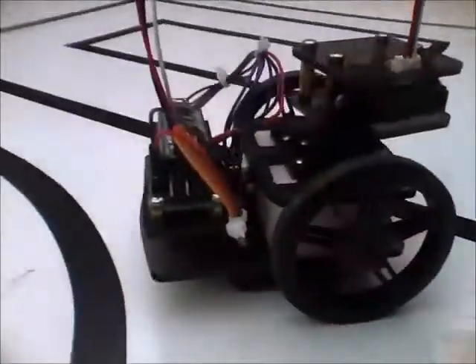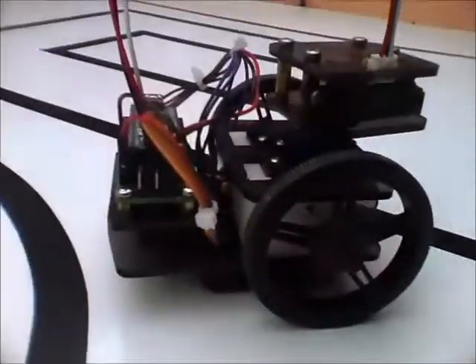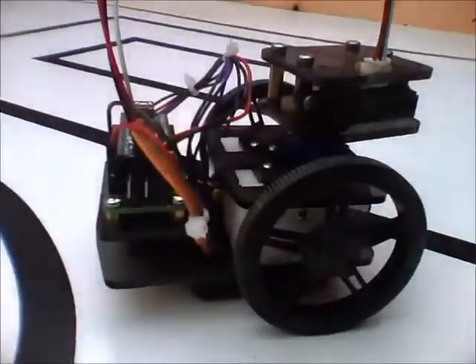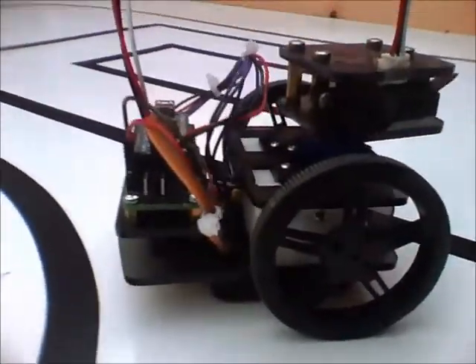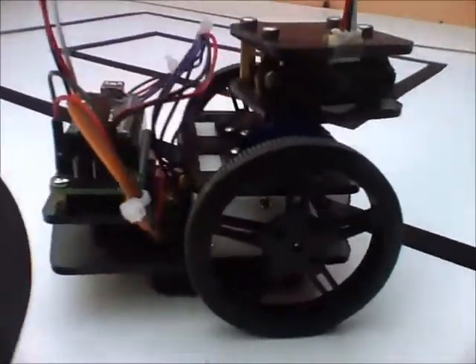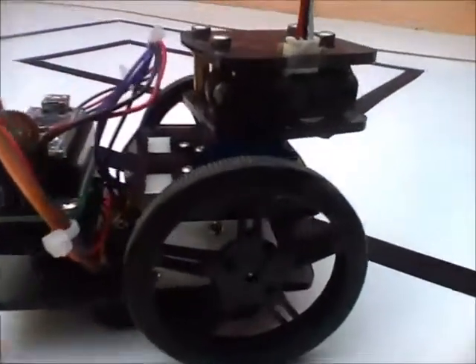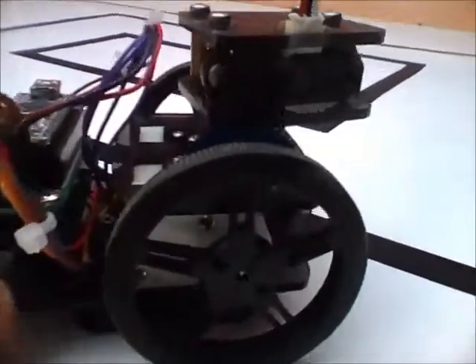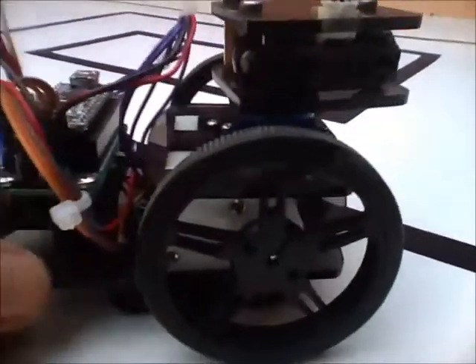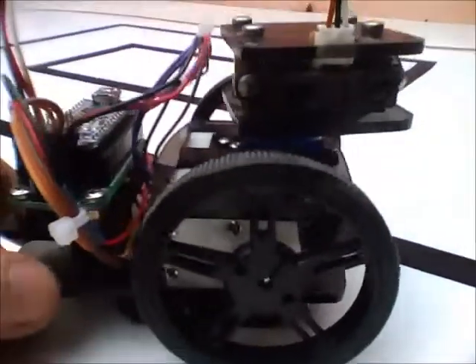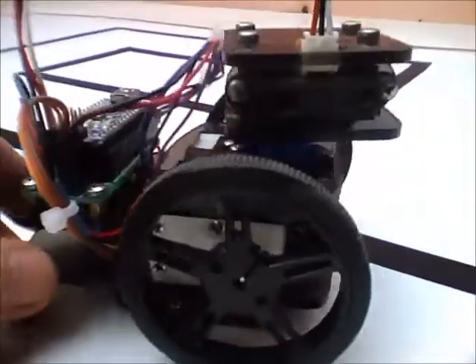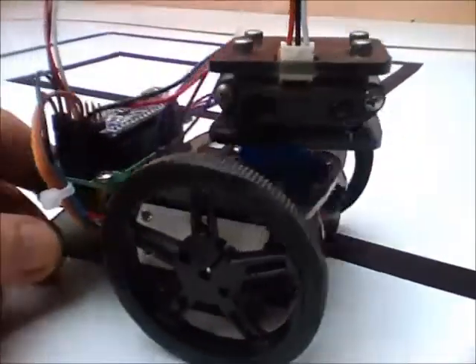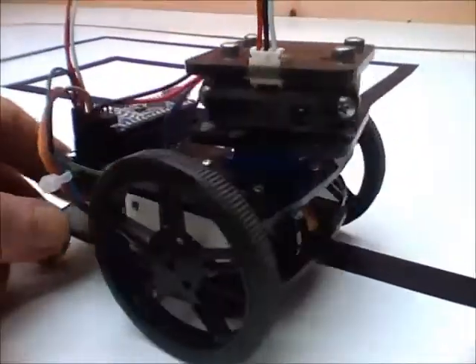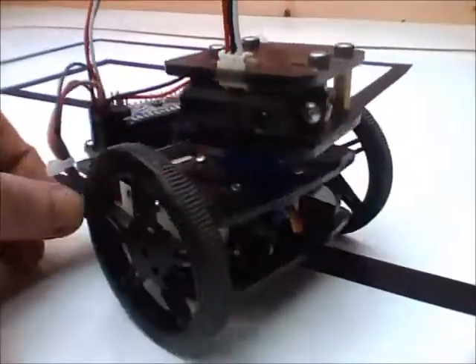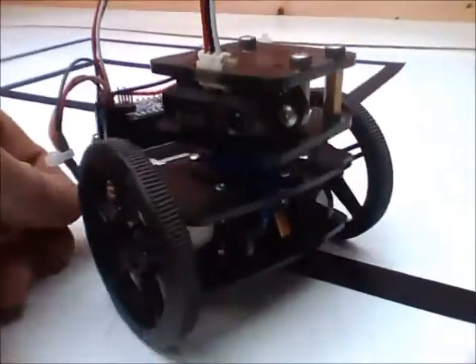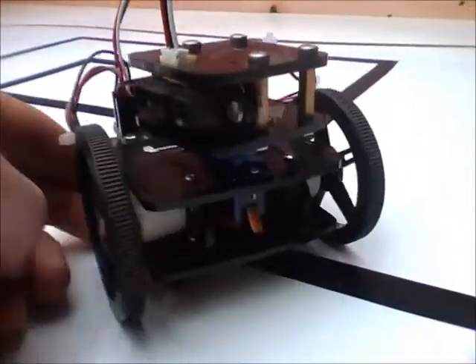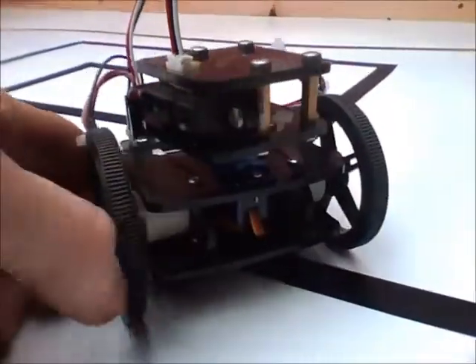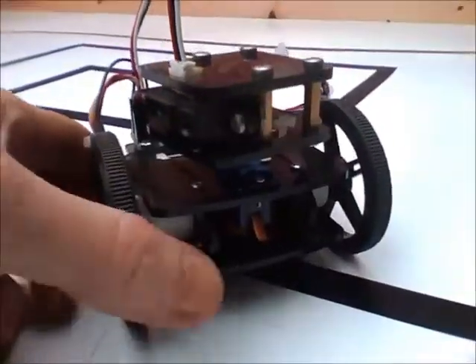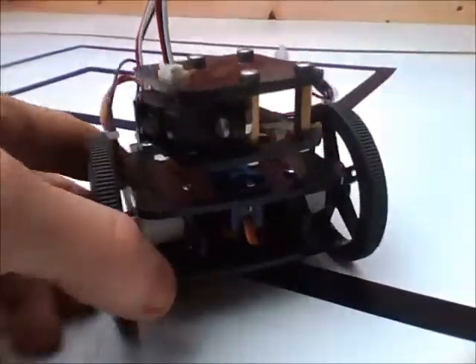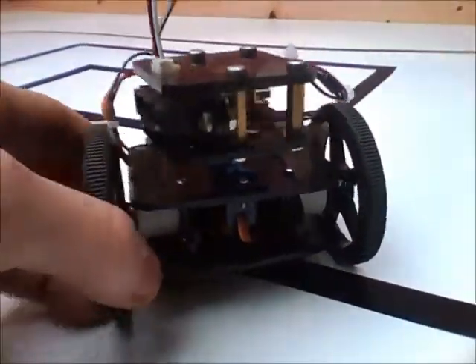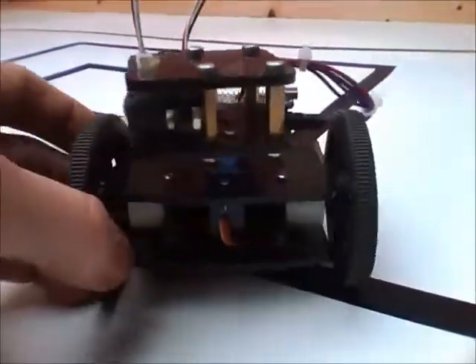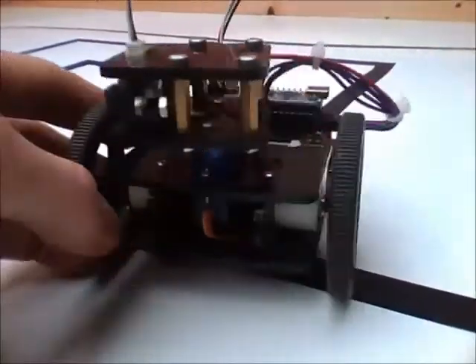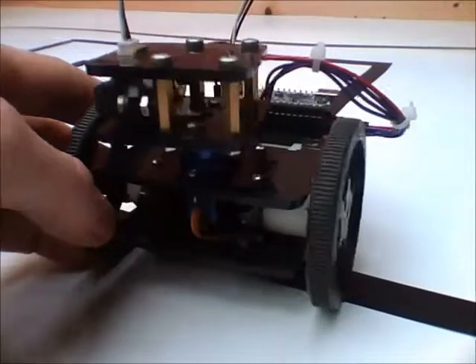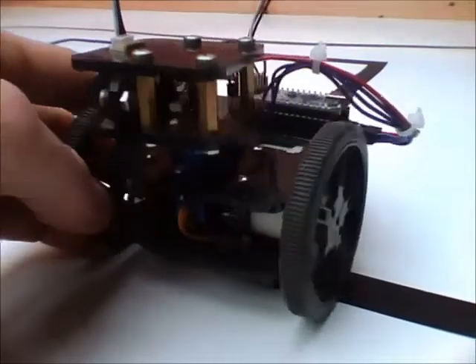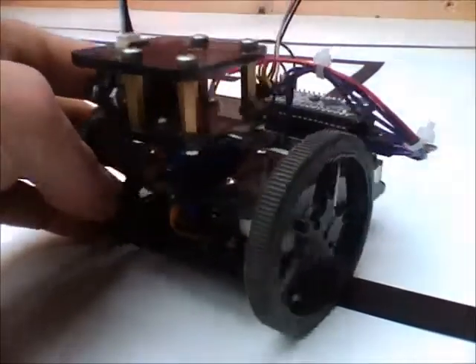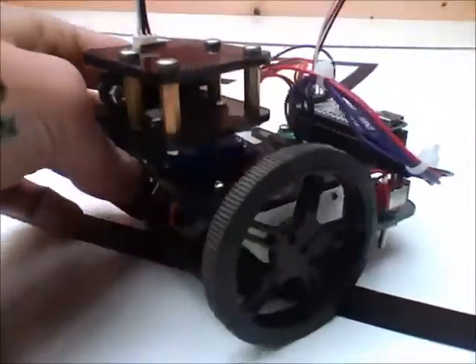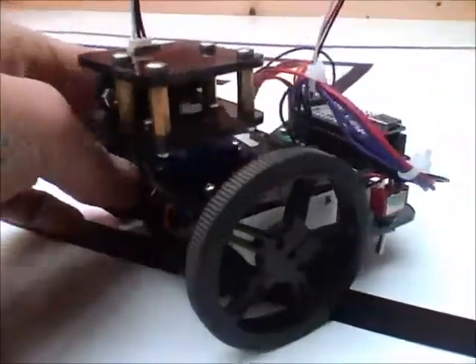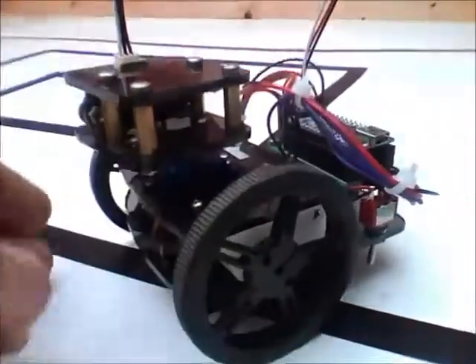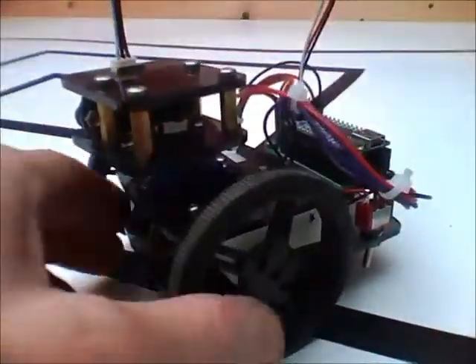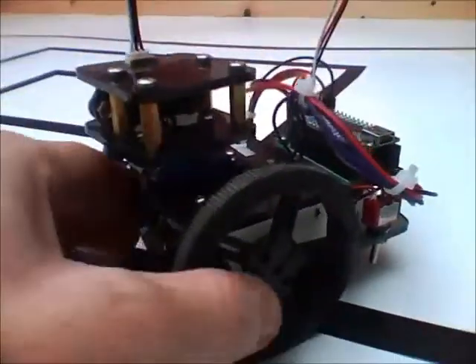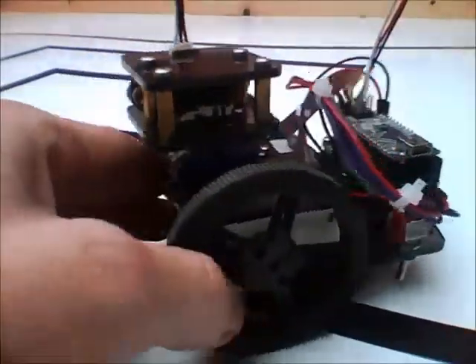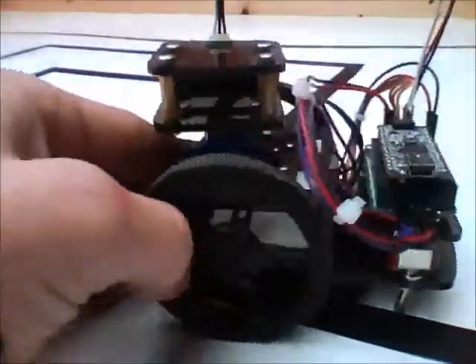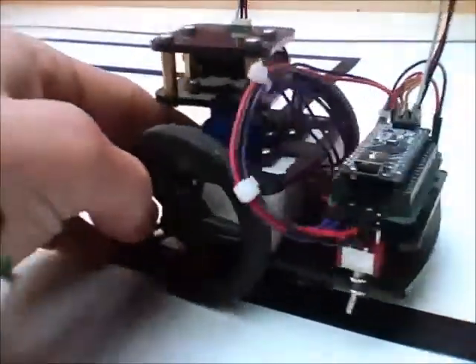Oh, that's a nice robot right there. Oh, you turn it around — that's a good idea. You see the whole thing. You turn it around.